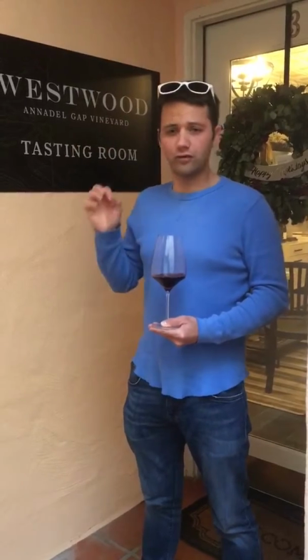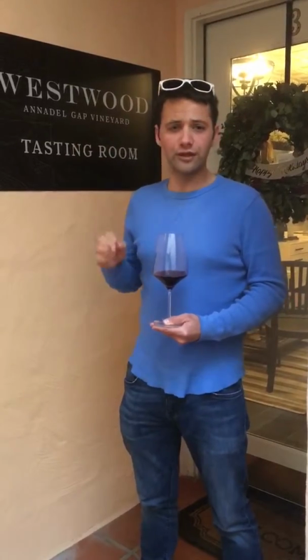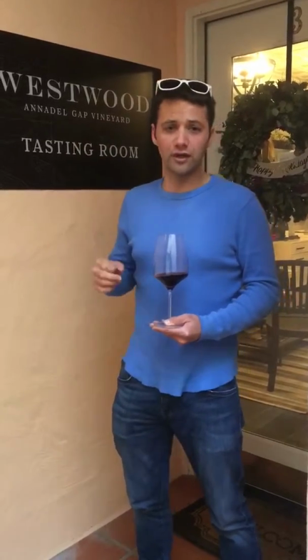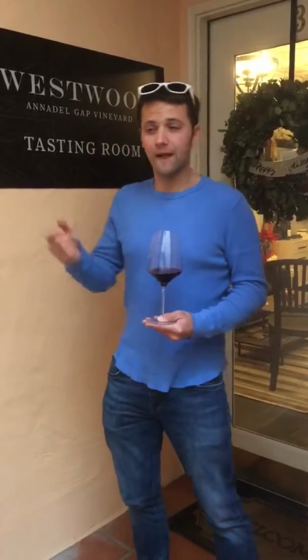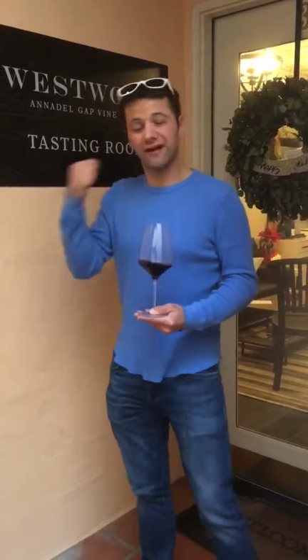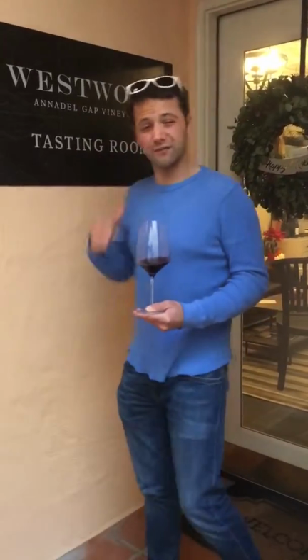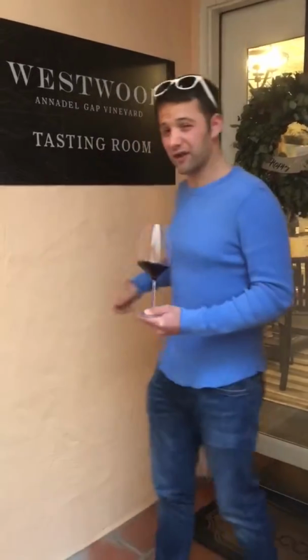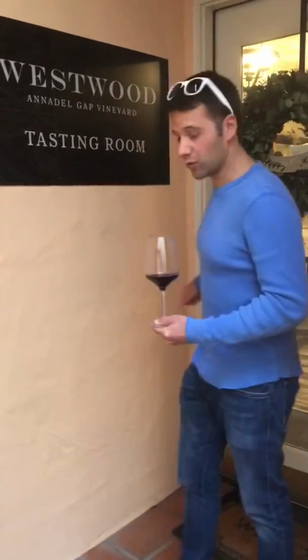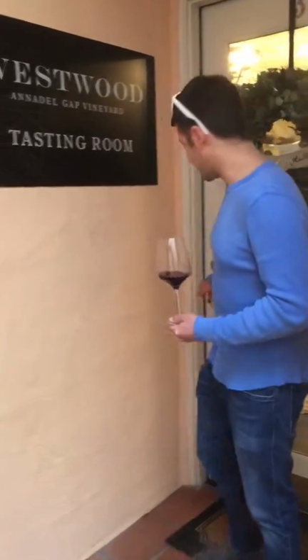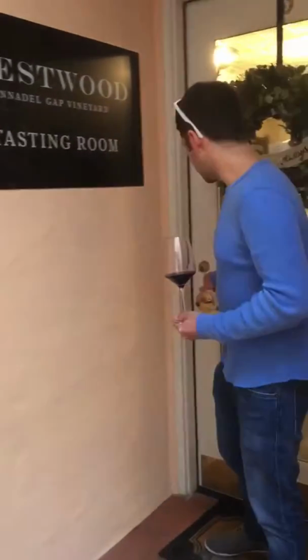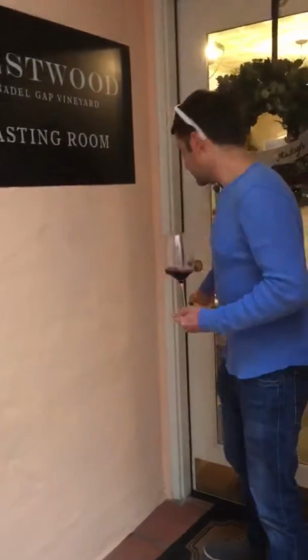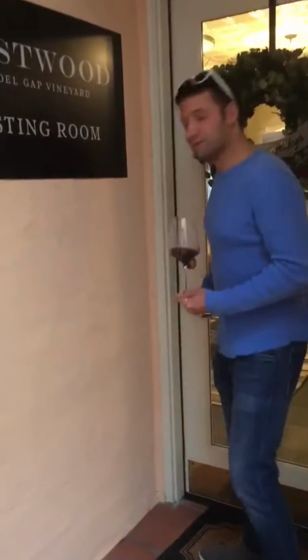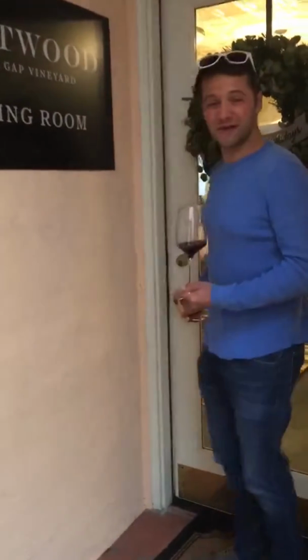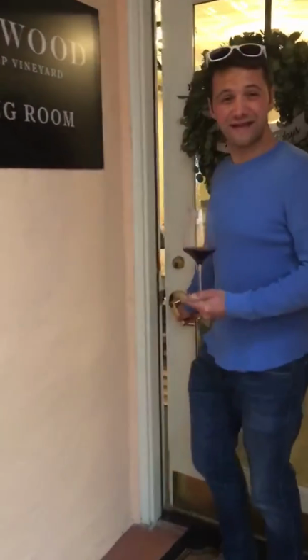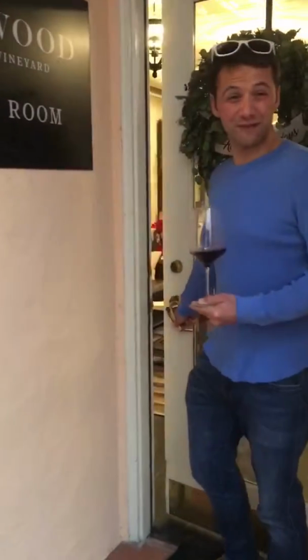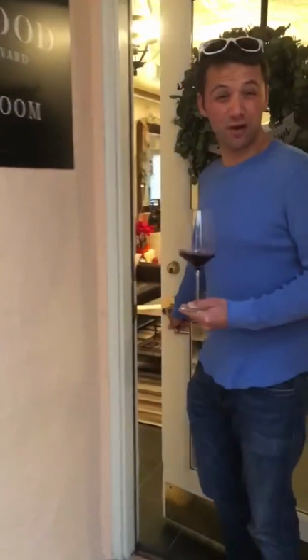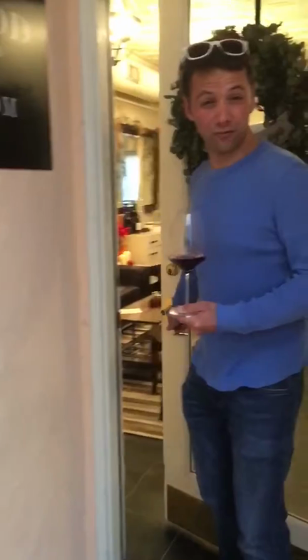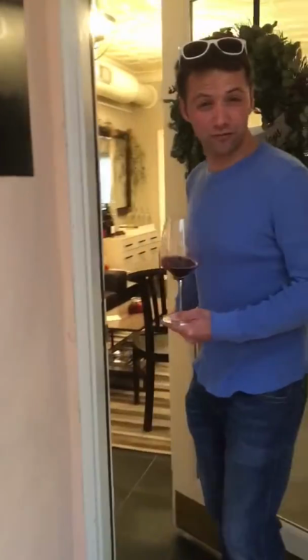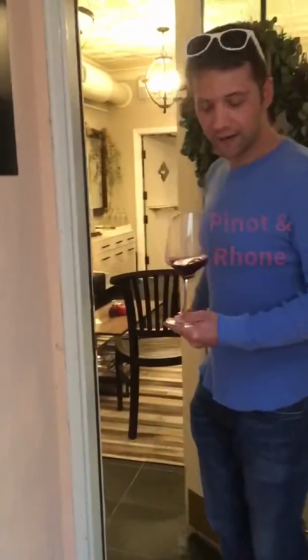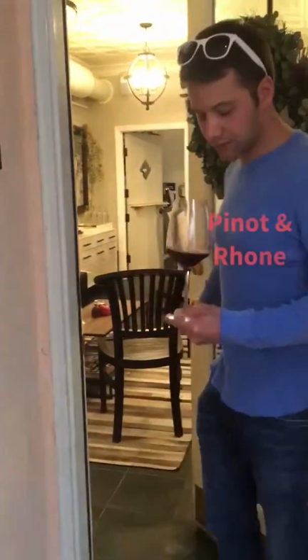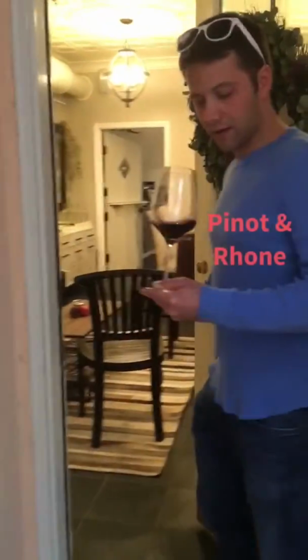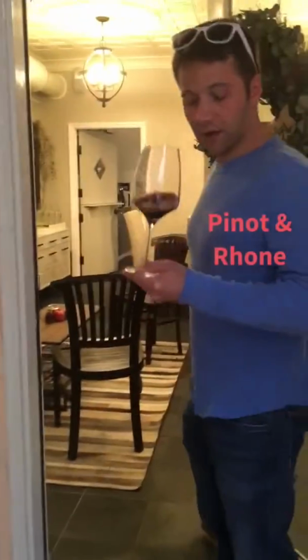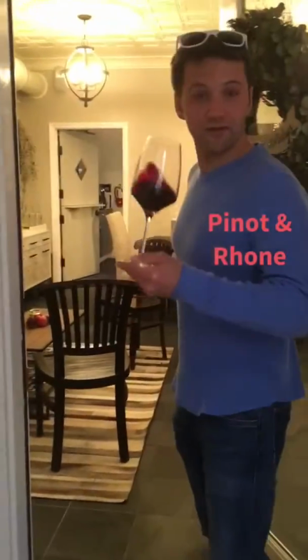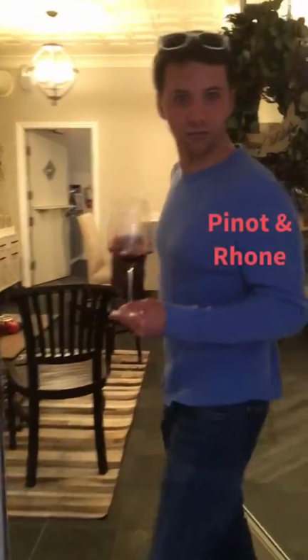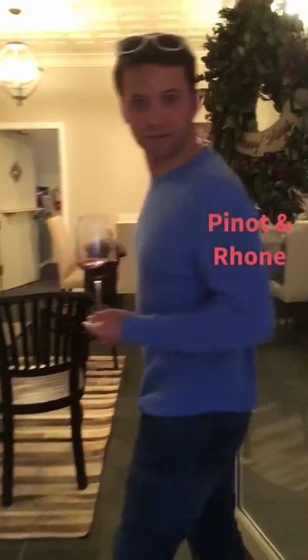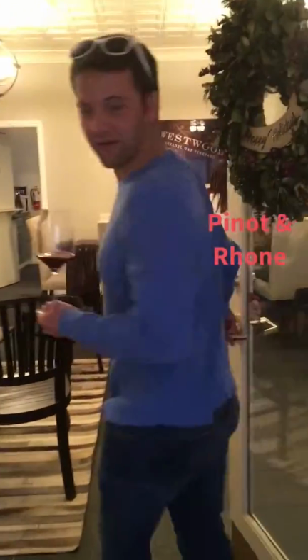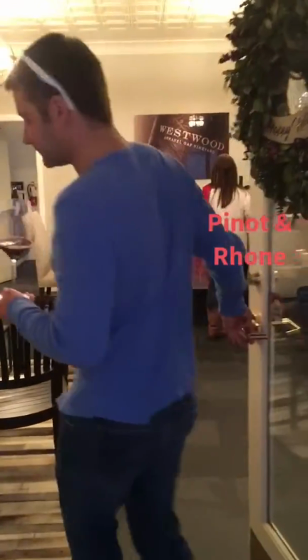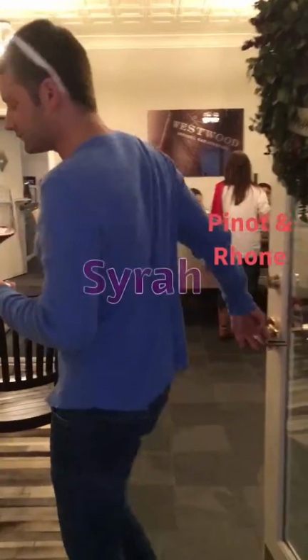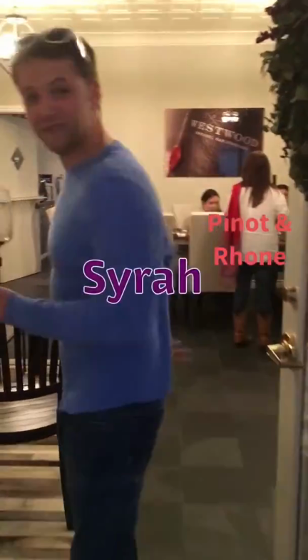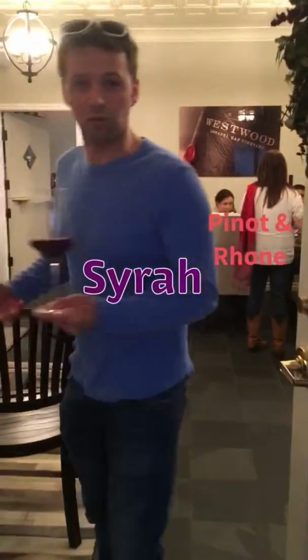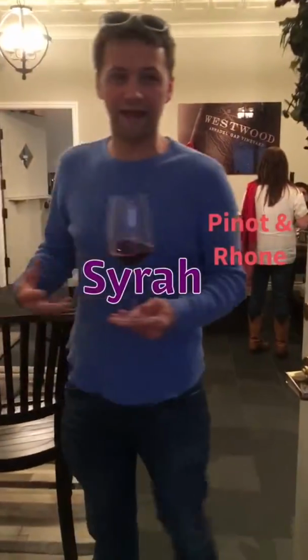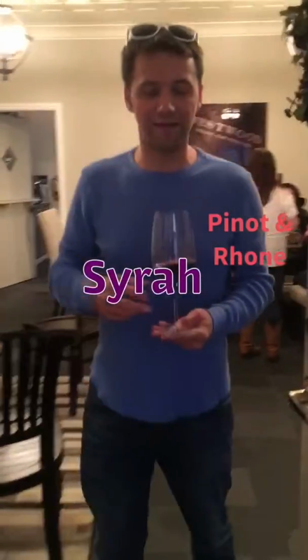Really, really good. You've got to come check out their wines. They specialize in Pinot and Rhone varietals. The Syrah is my favorite — that's the one I have.